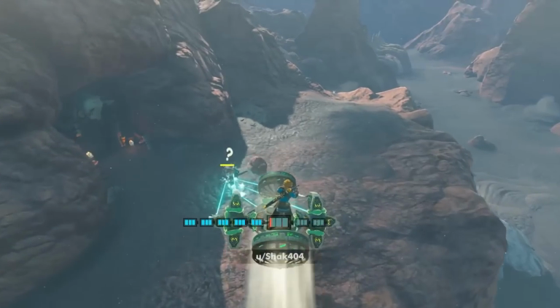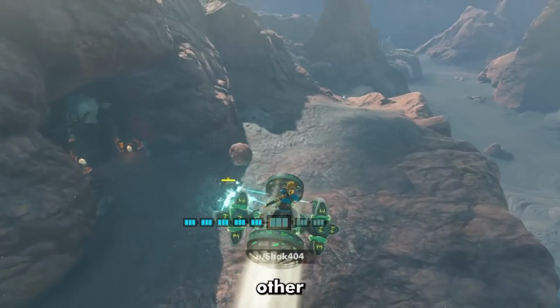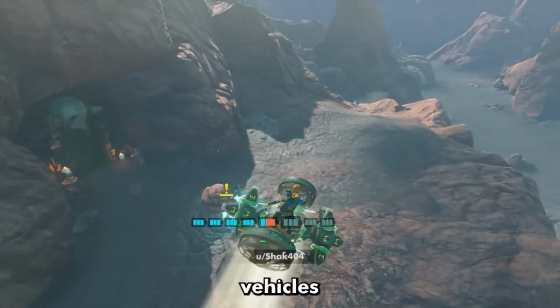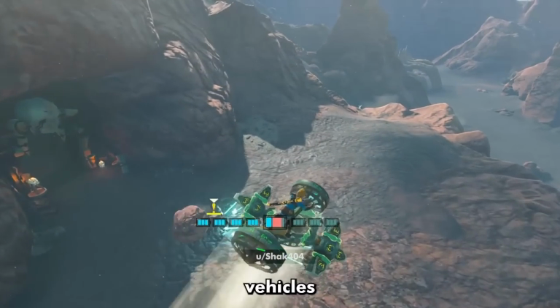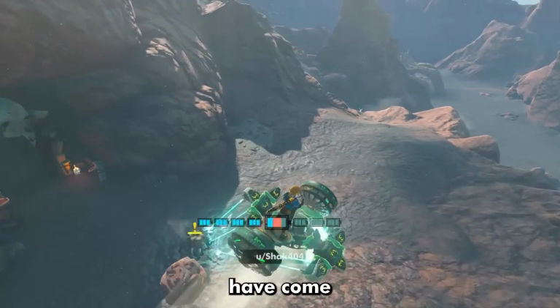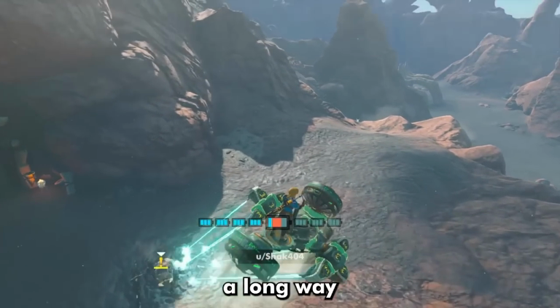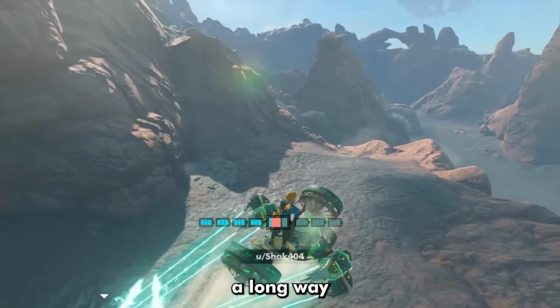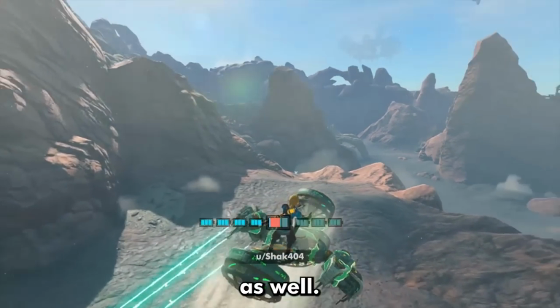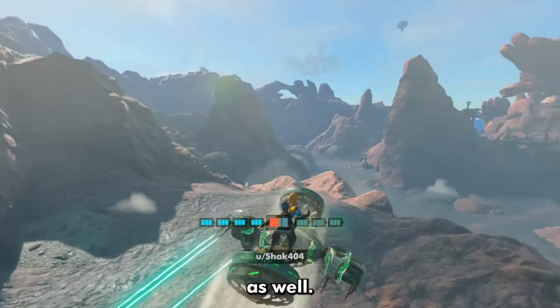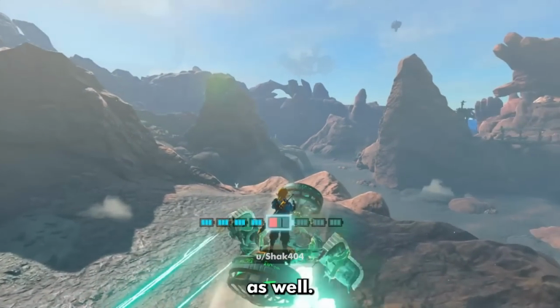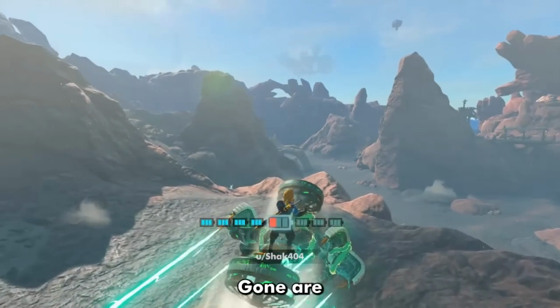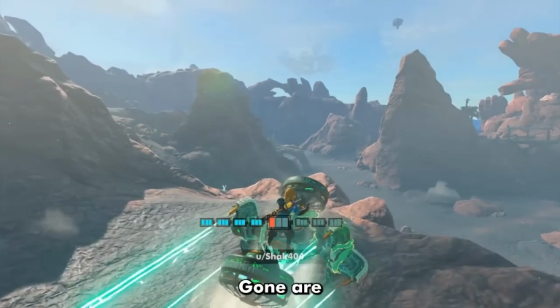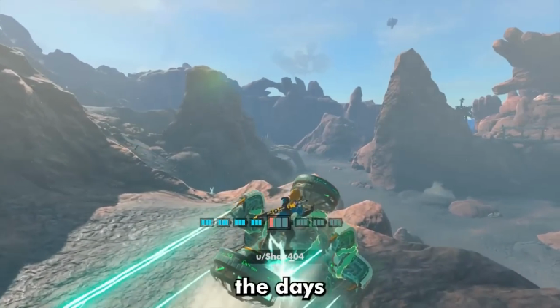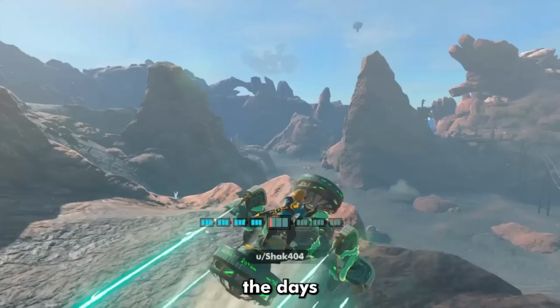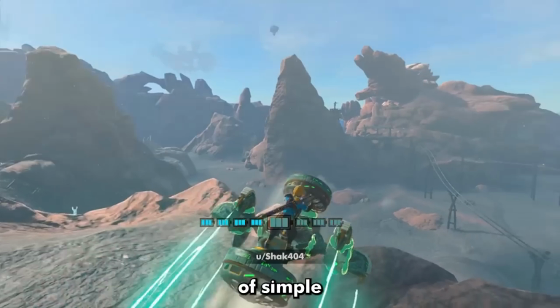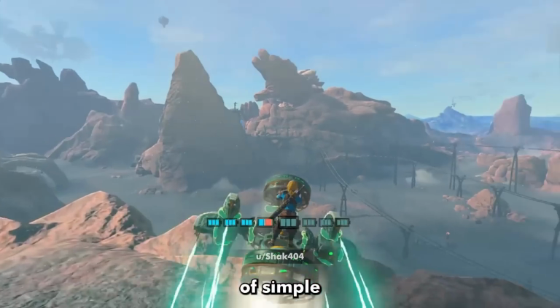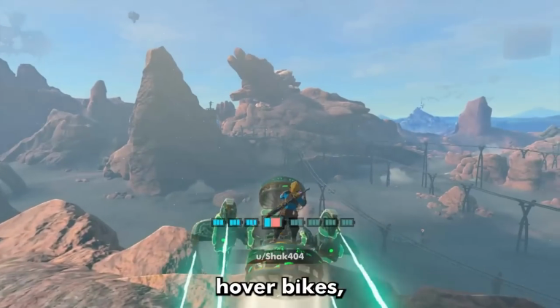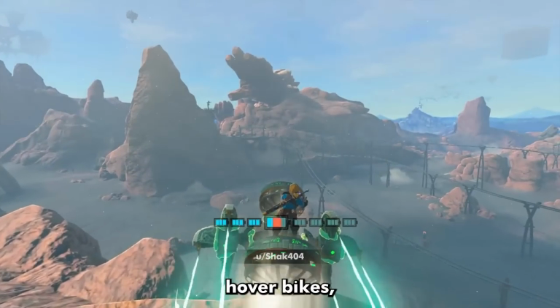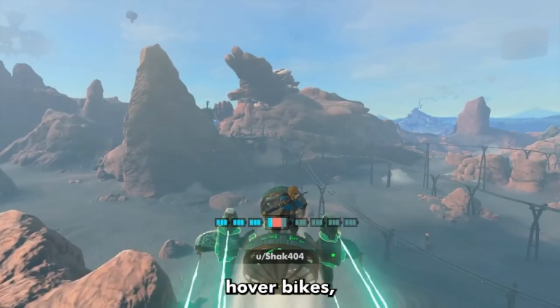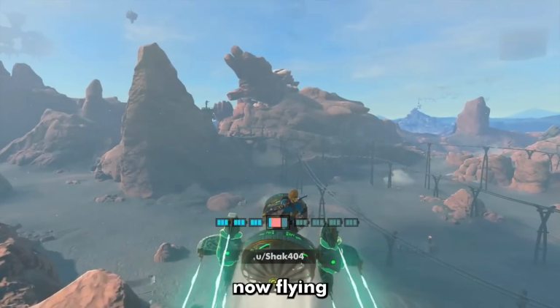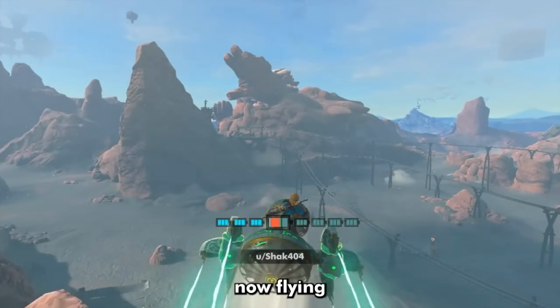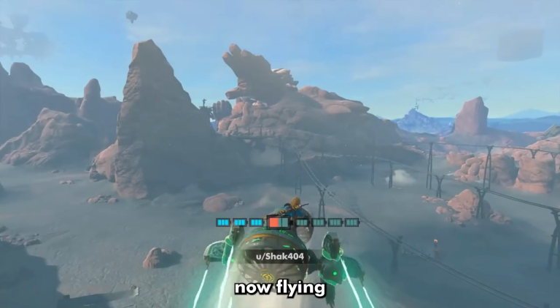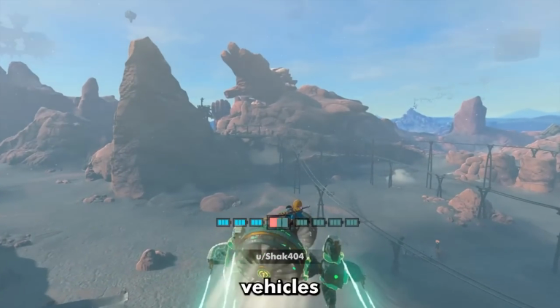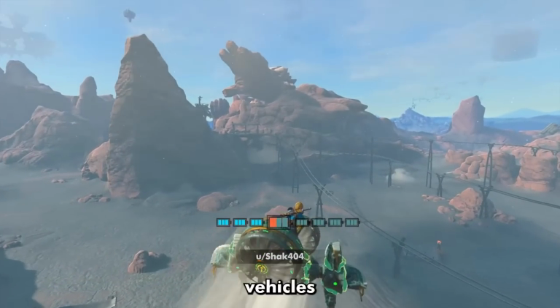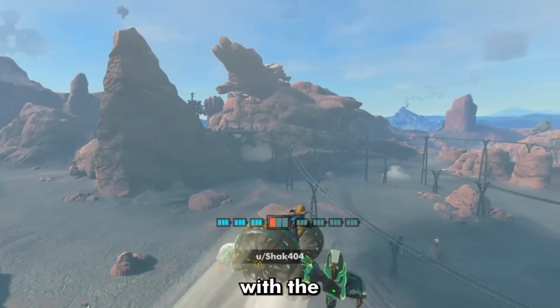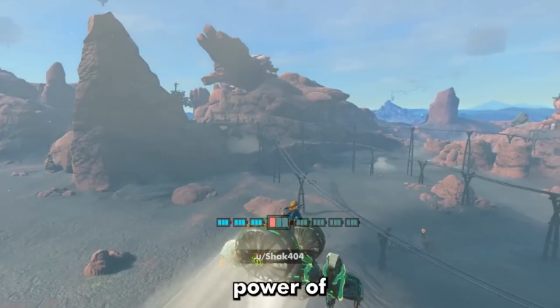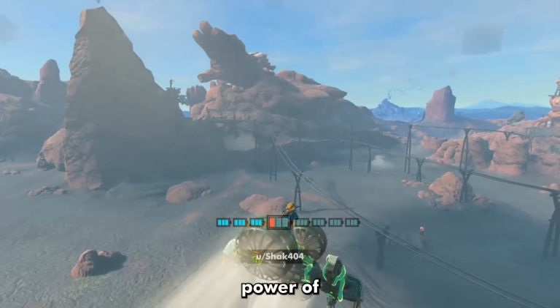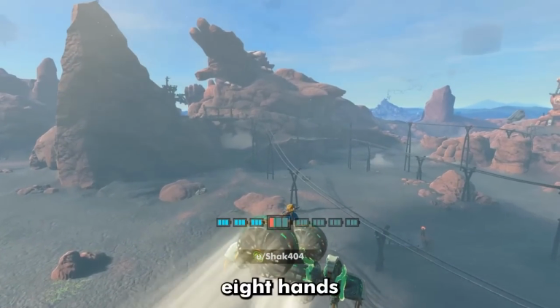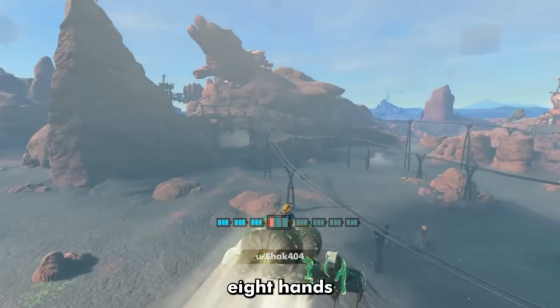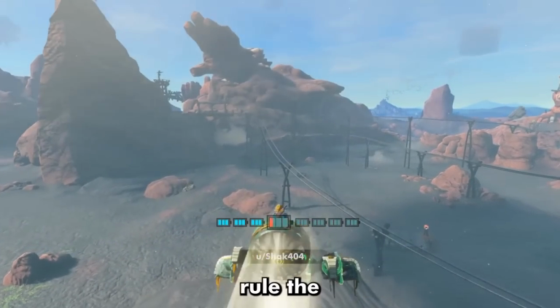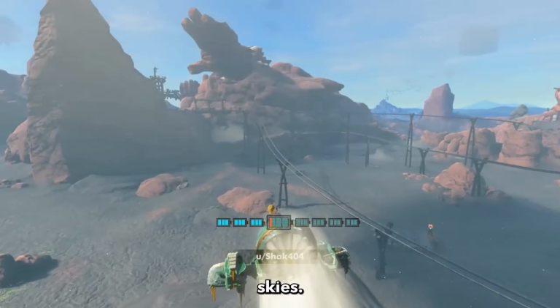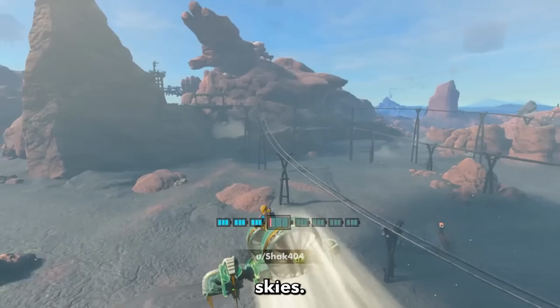Hover vehicles have come a long way as well. Gone are the days of simple hover bikes. Now flying vehicles with the power of A-10s rule the skies.